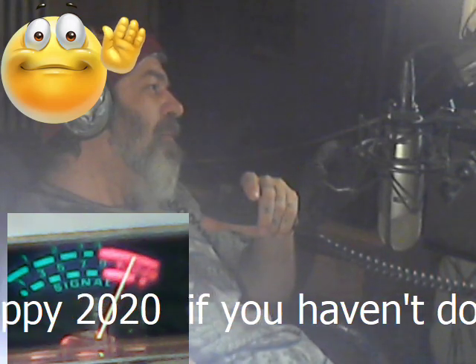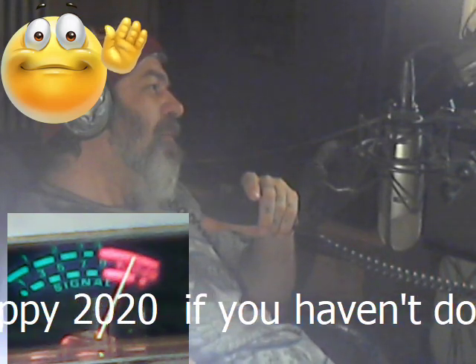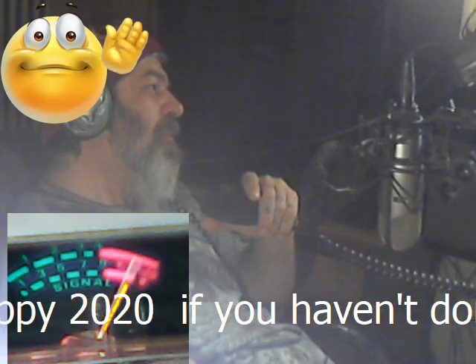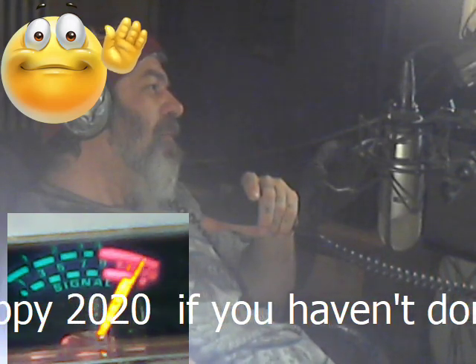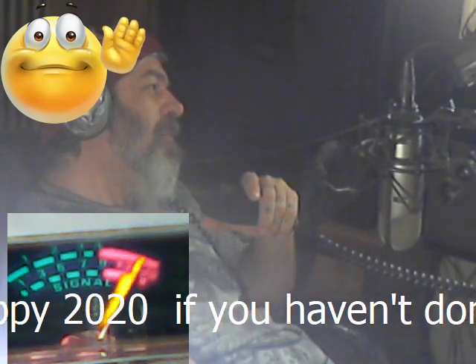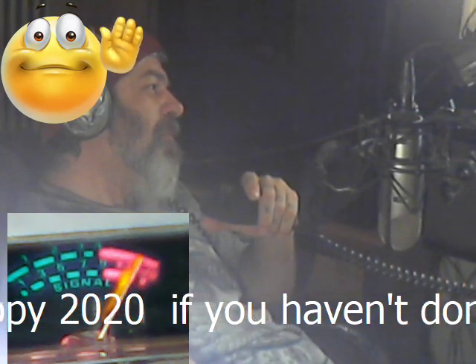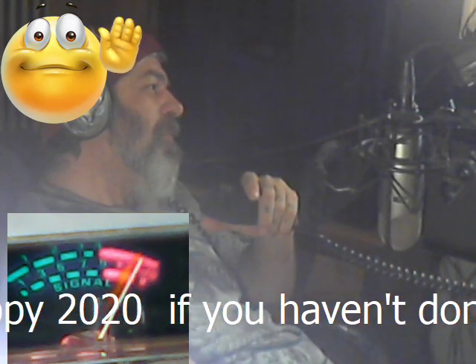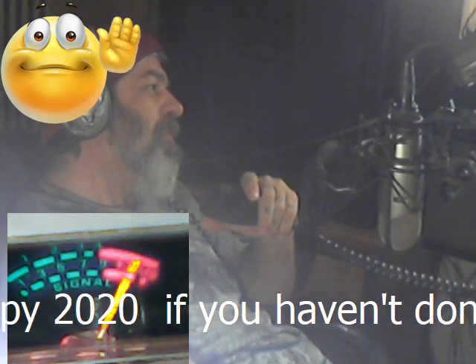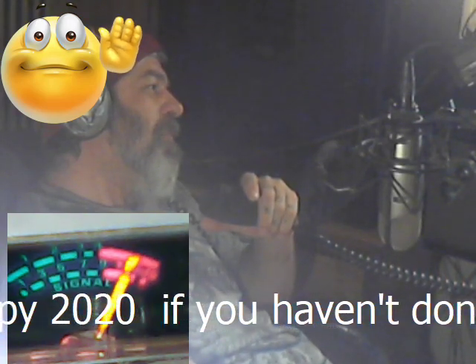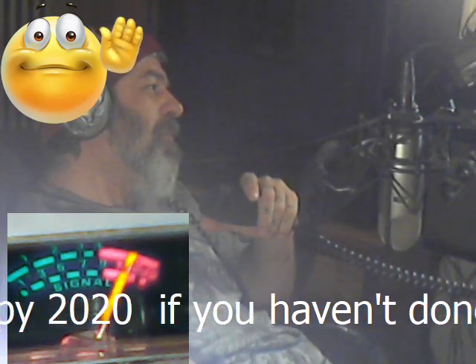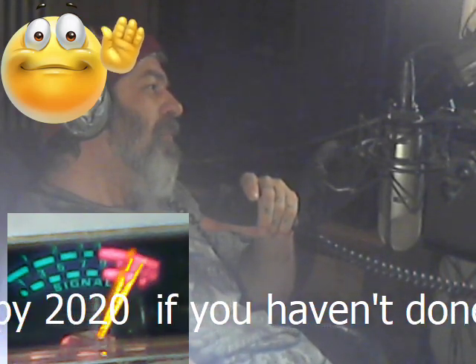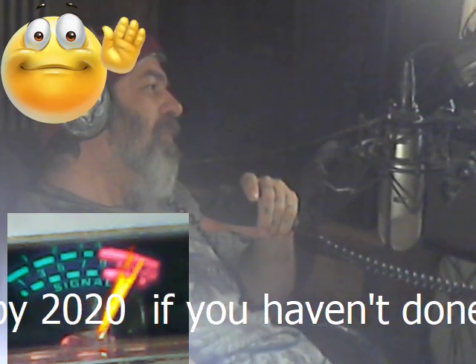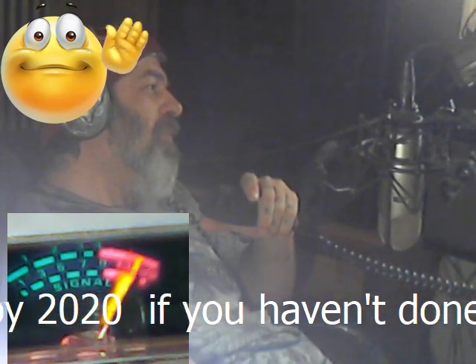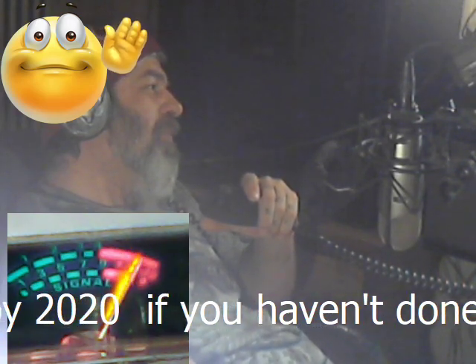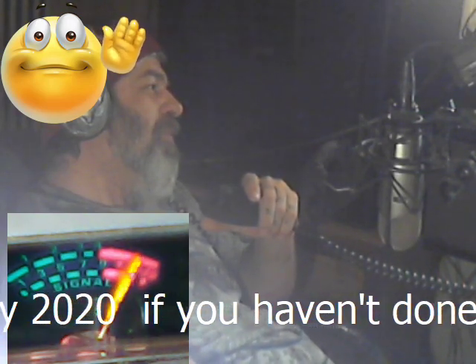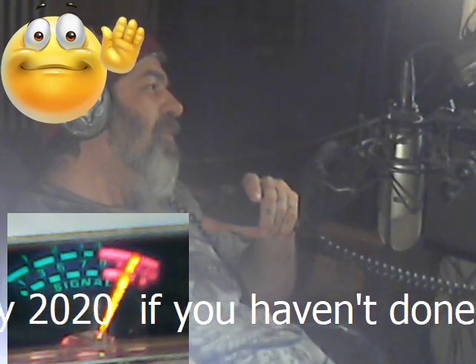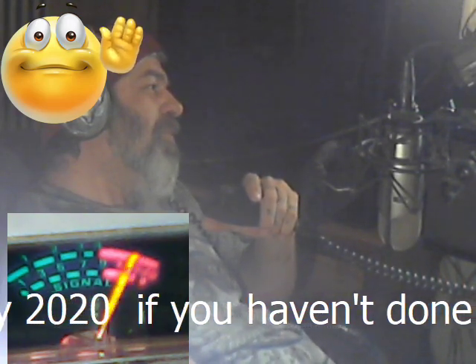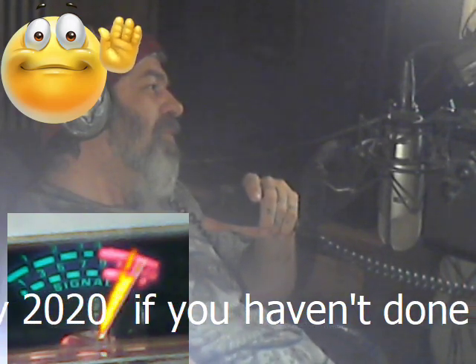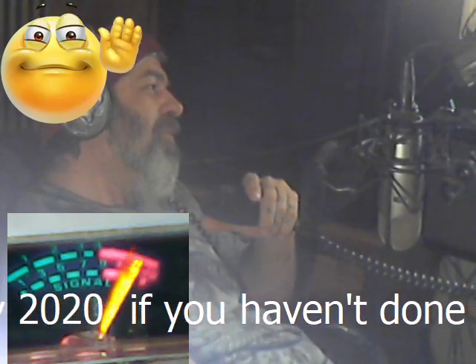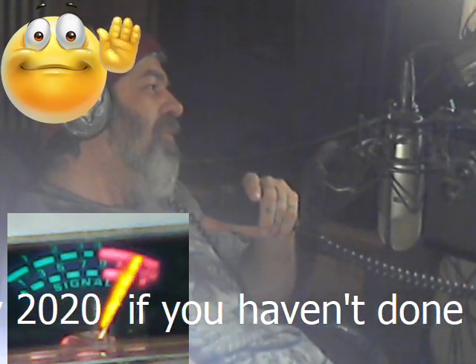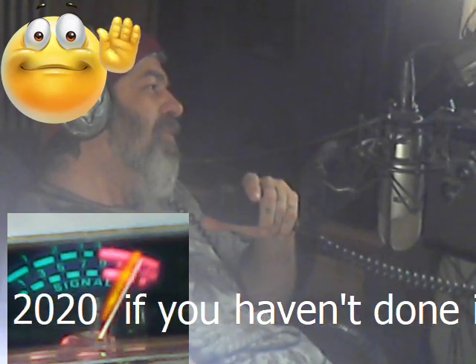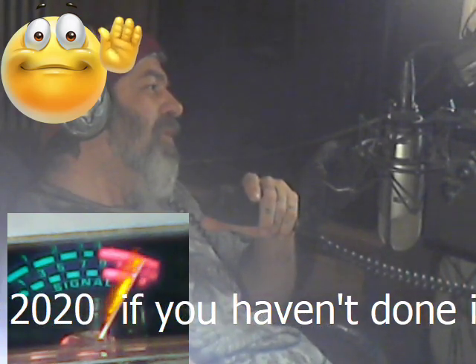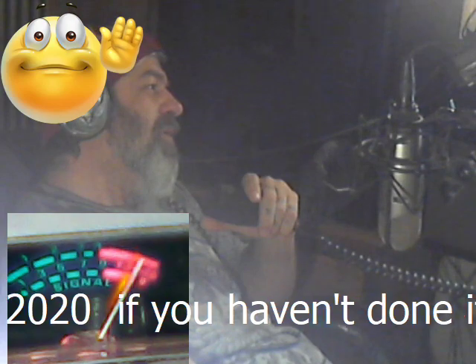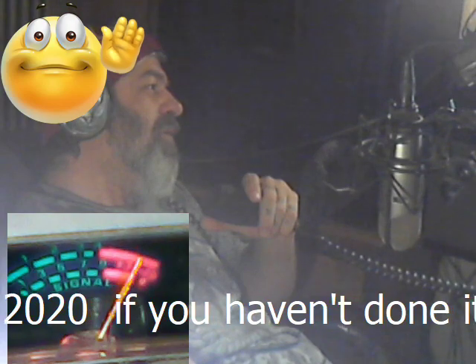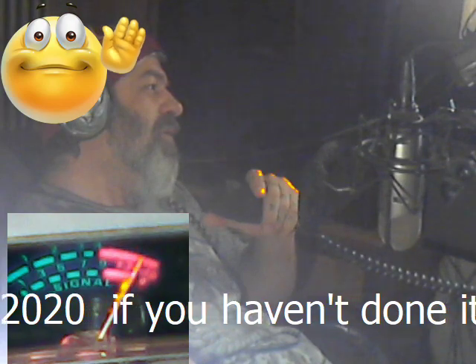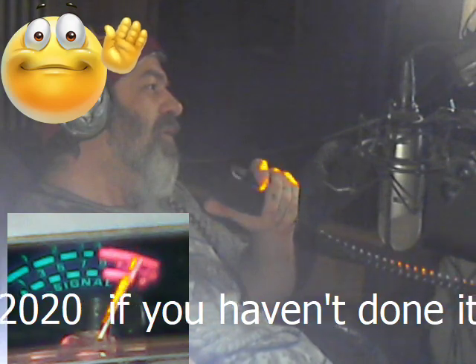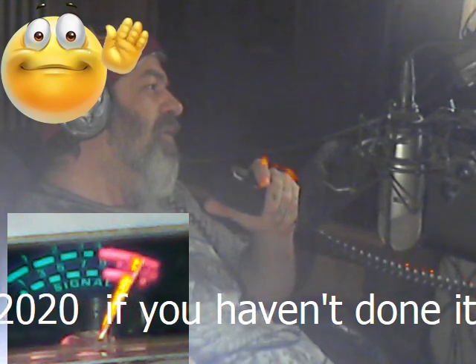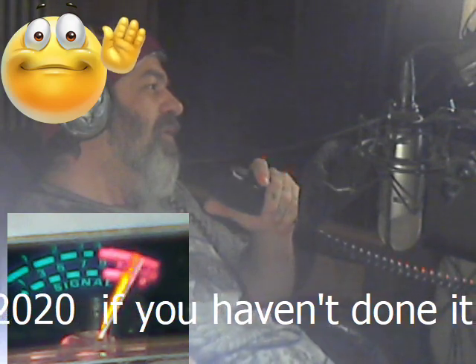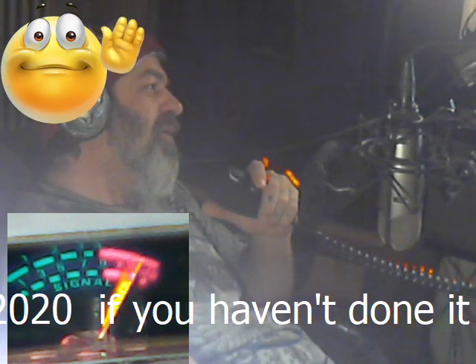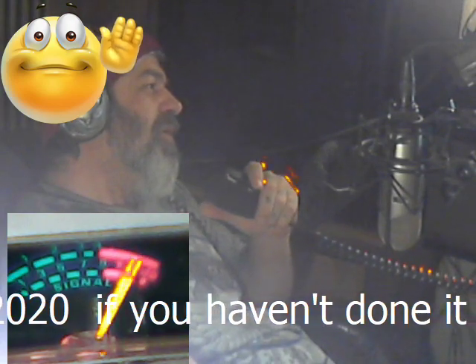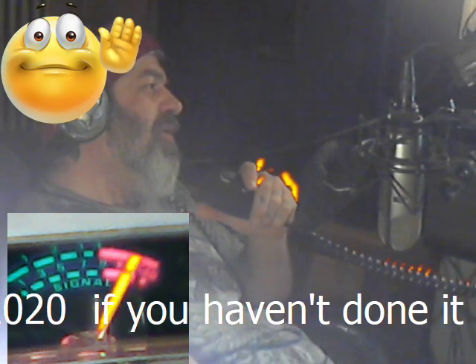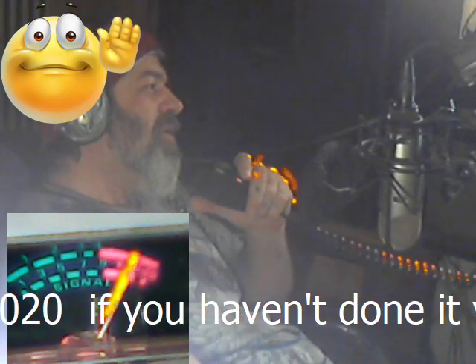Hey audio man, Mad Dog, audio man Mad Dog working this 2950, come on down.